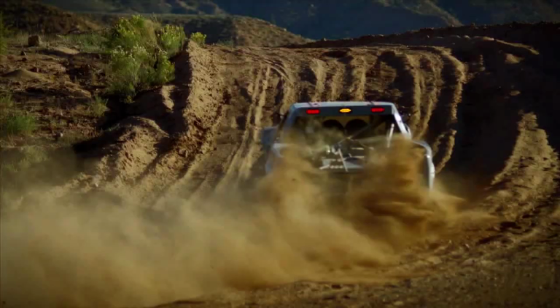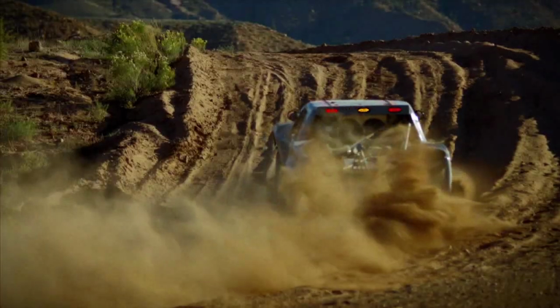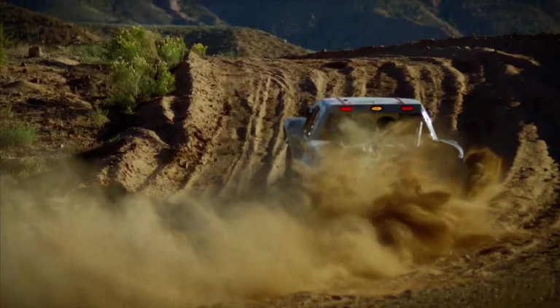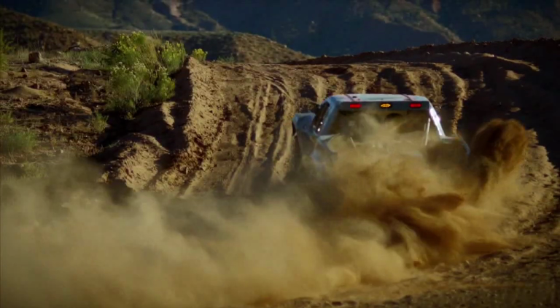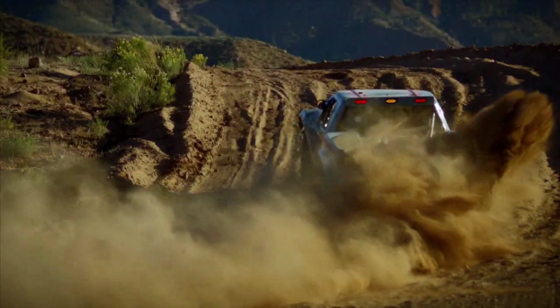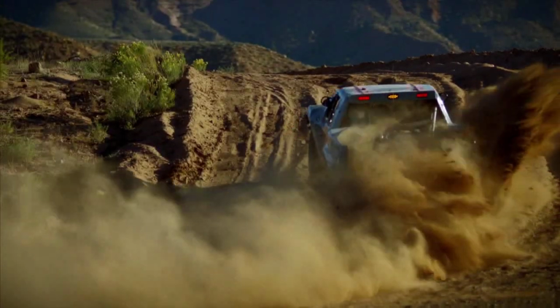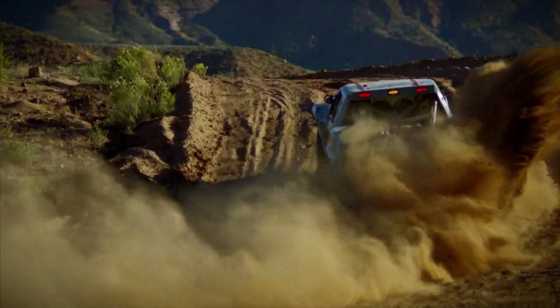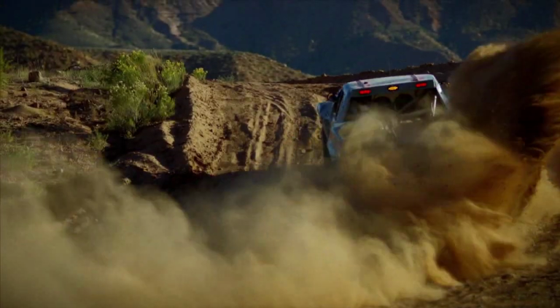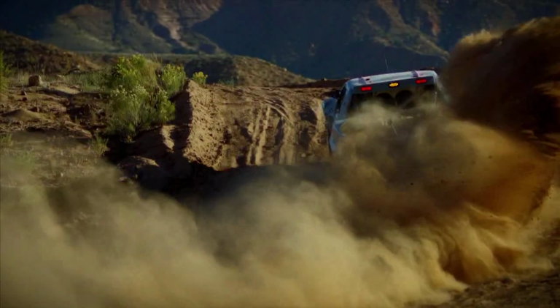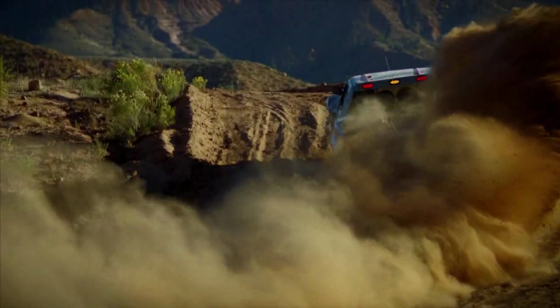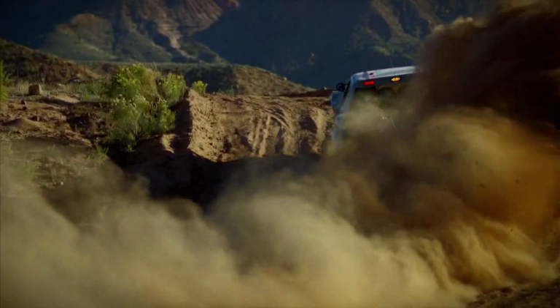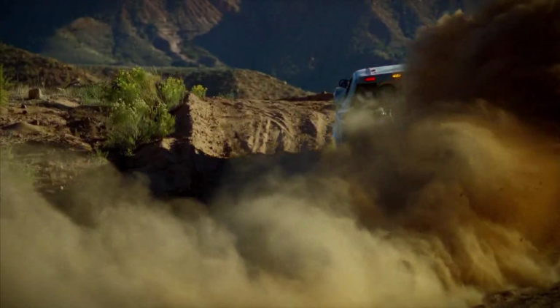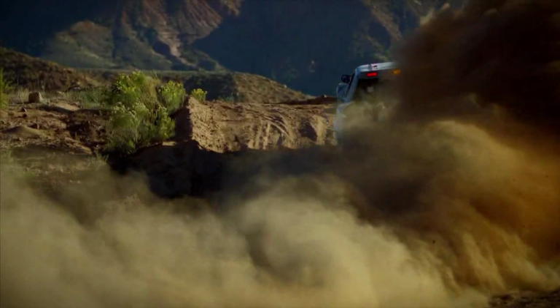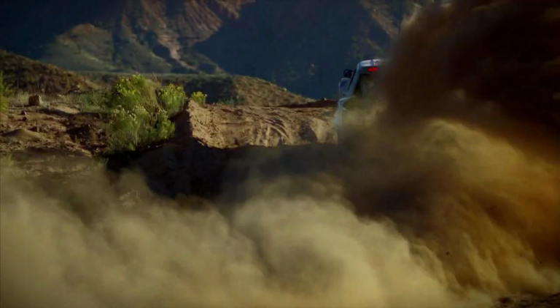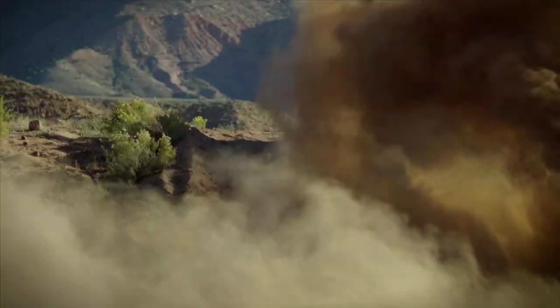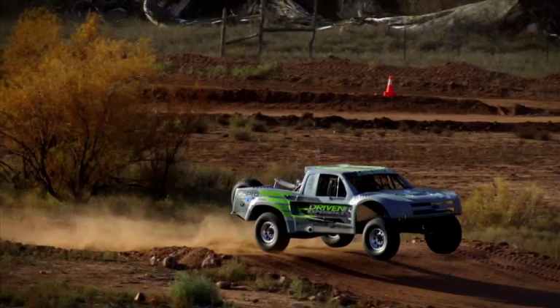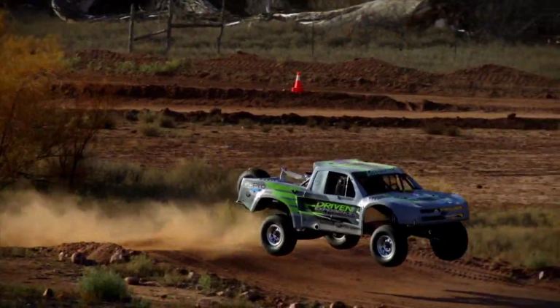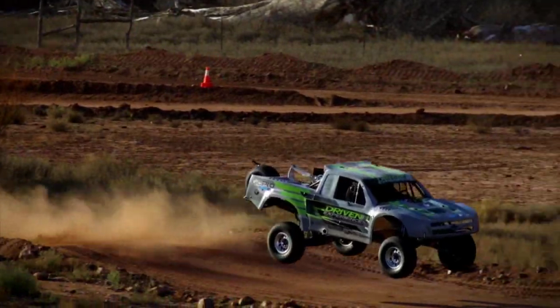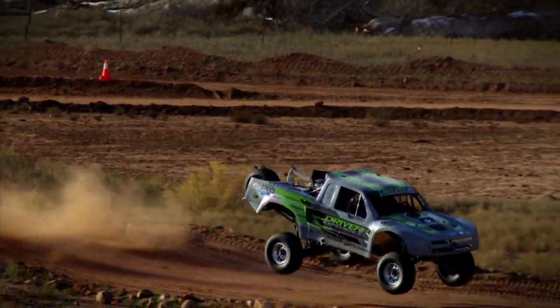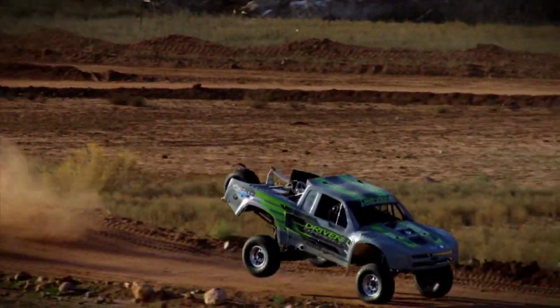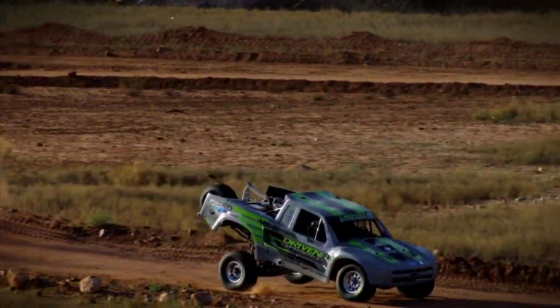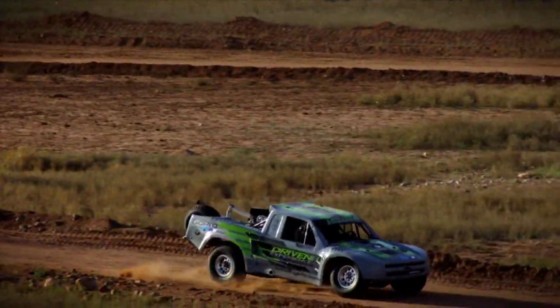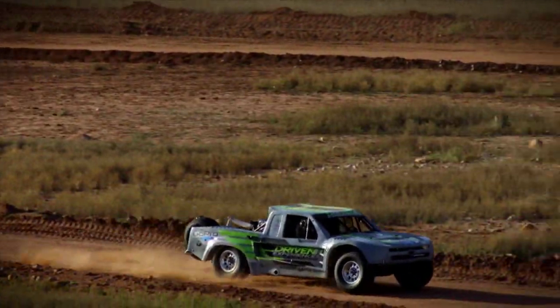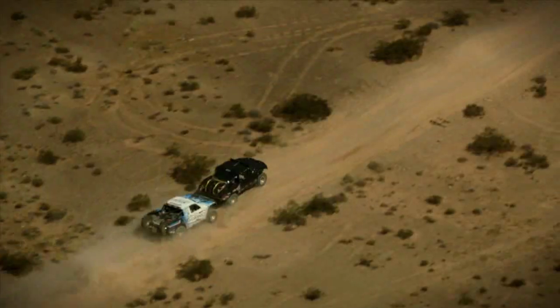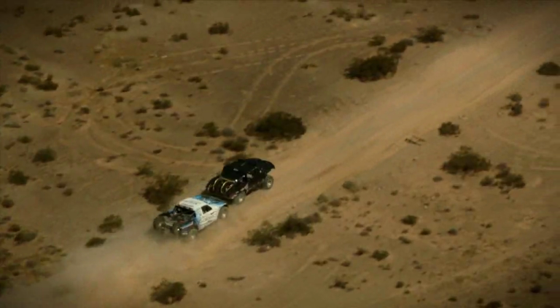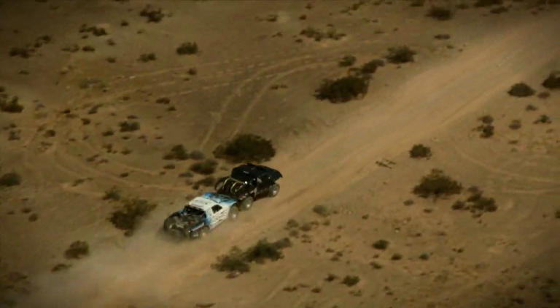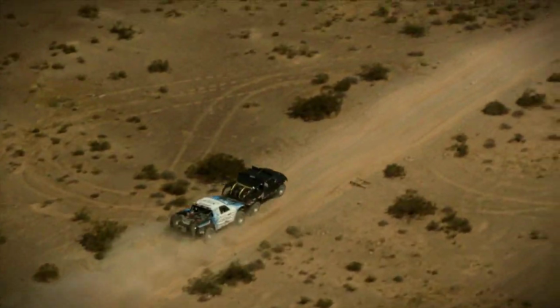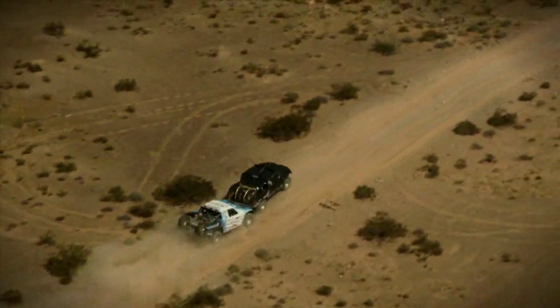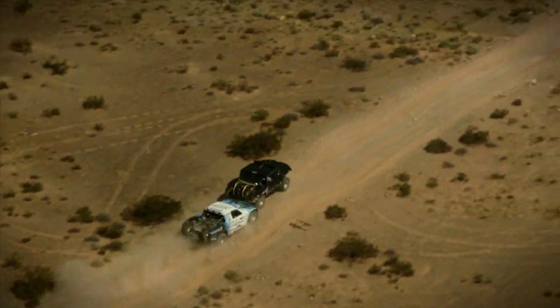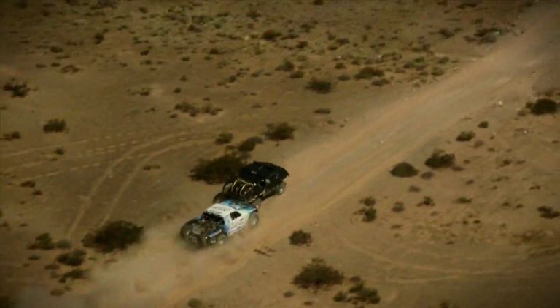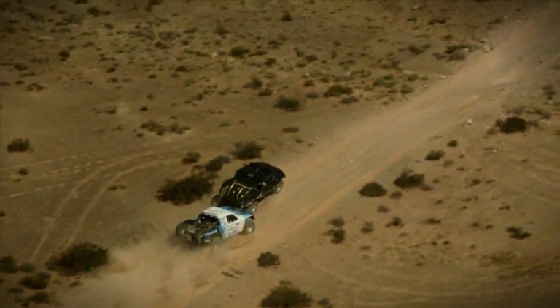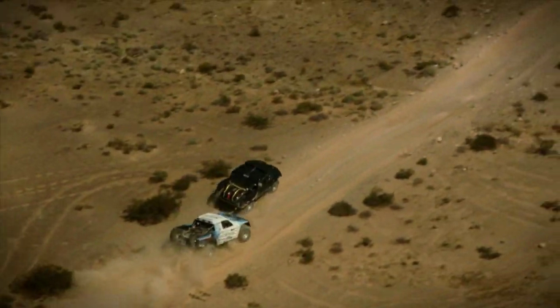It's a variety of slow, fast, technical, non-technical jumps, bumps, humps, and rocks.